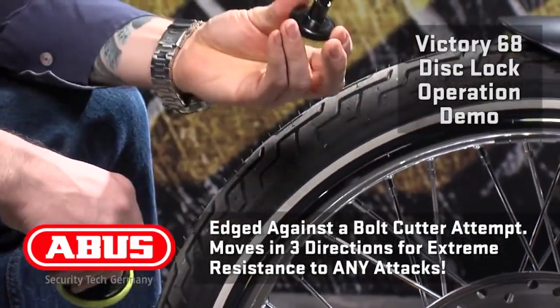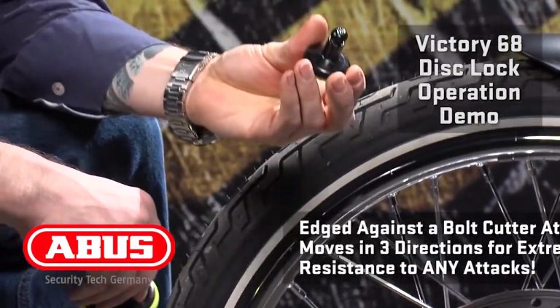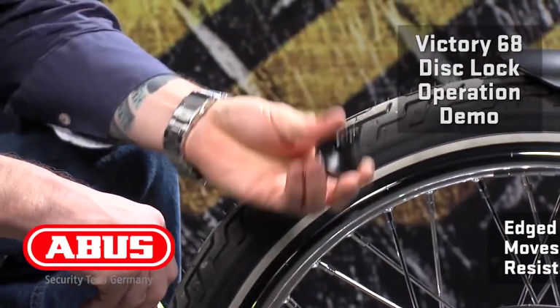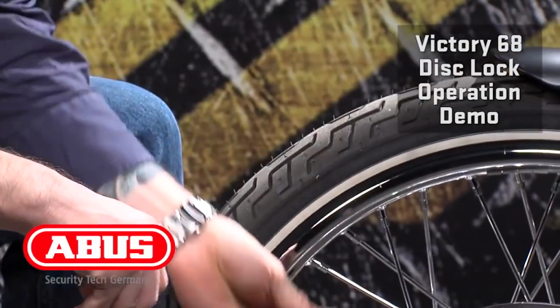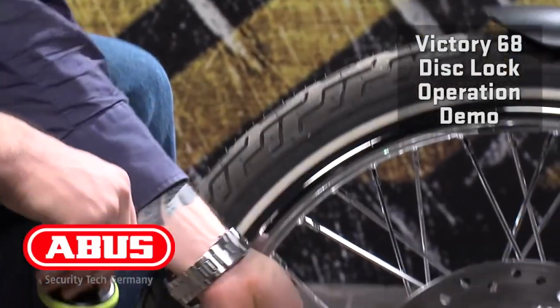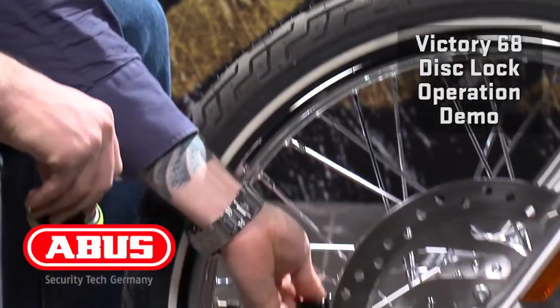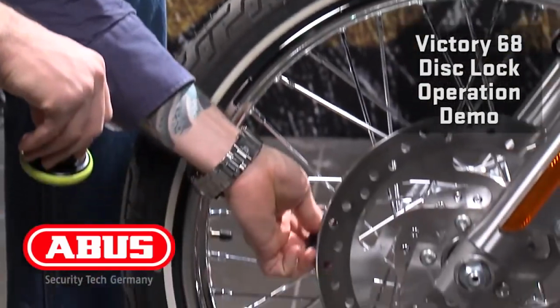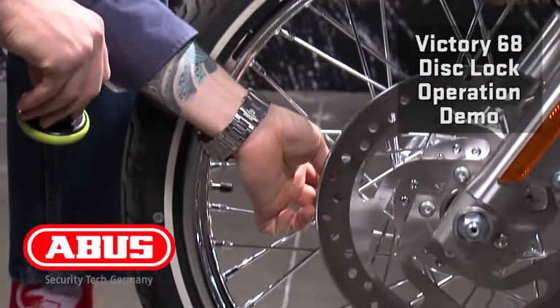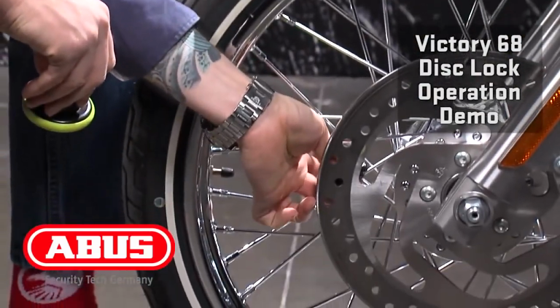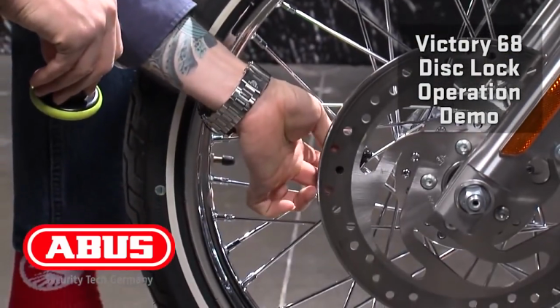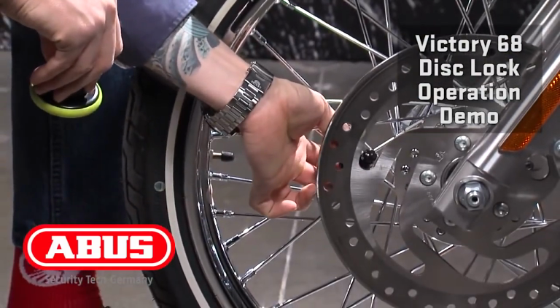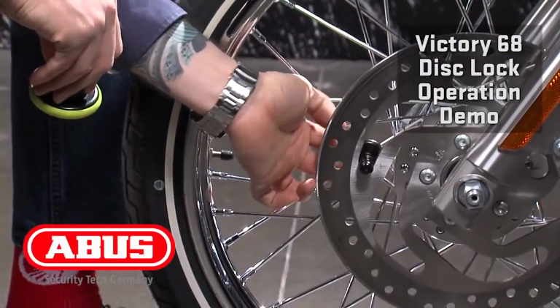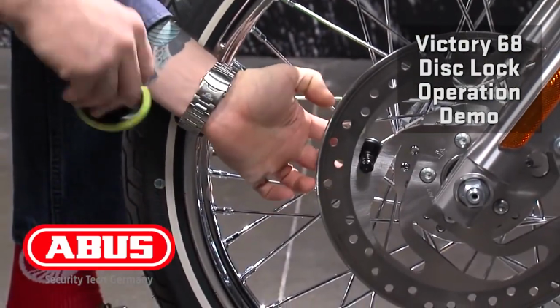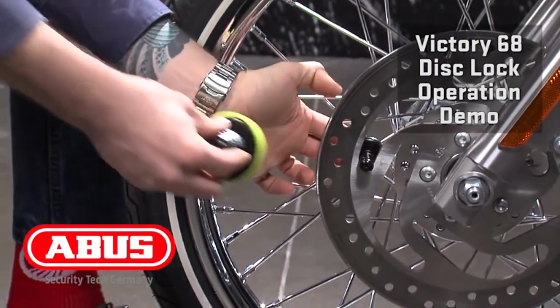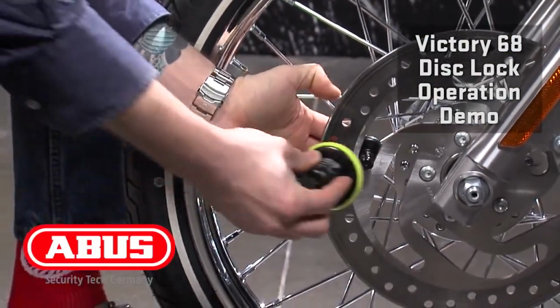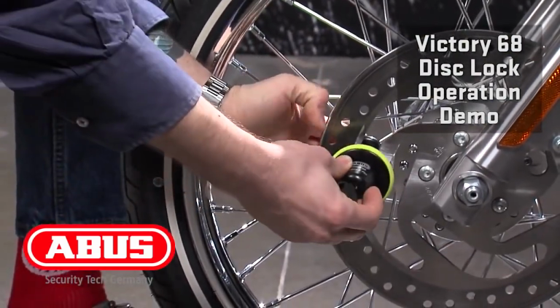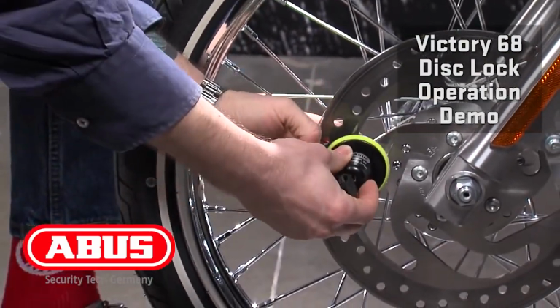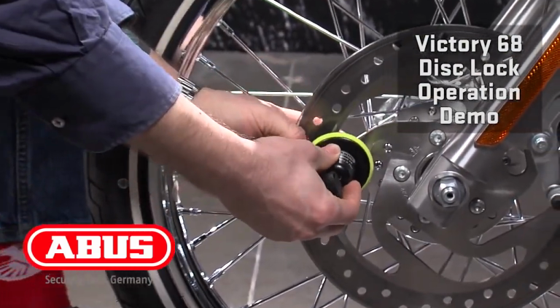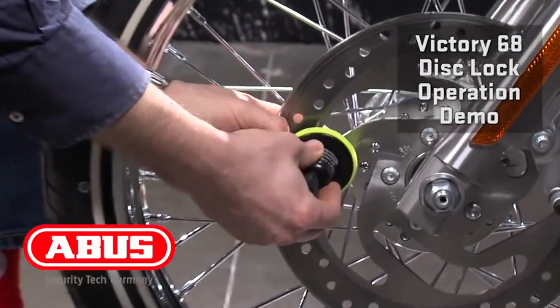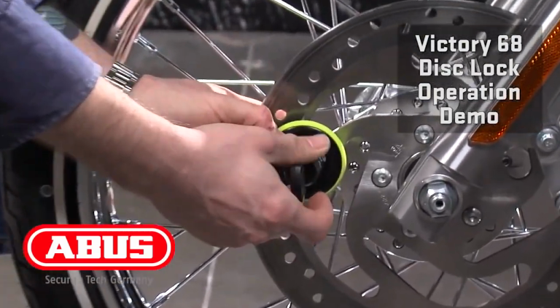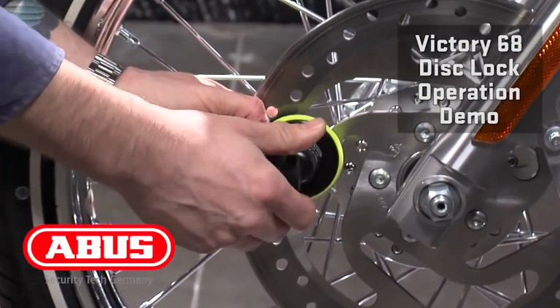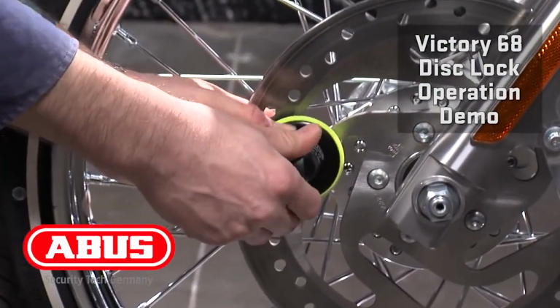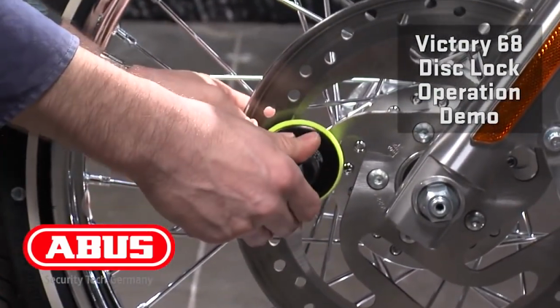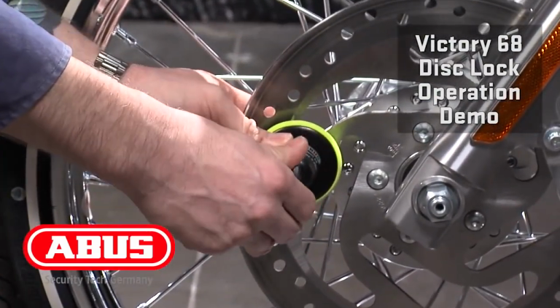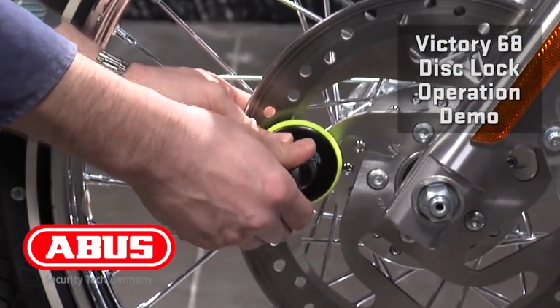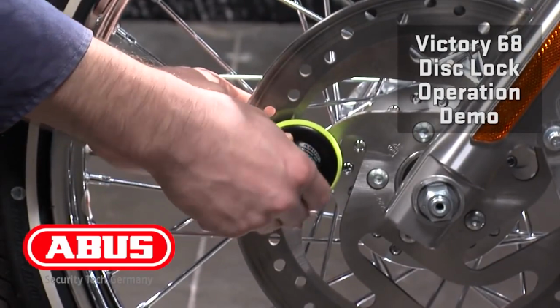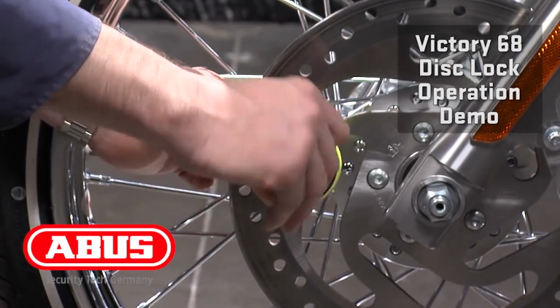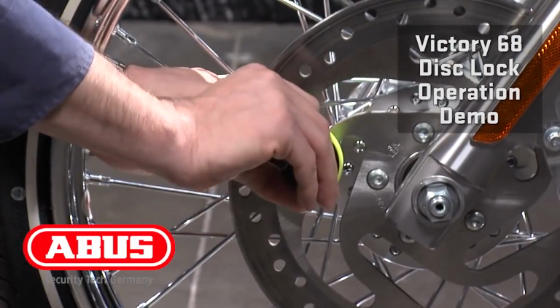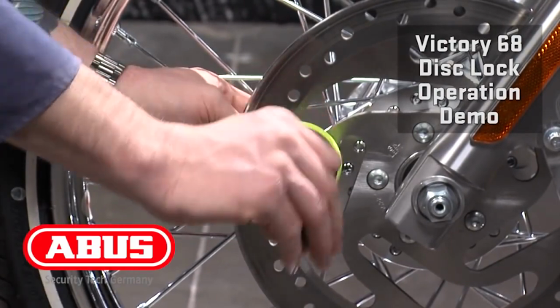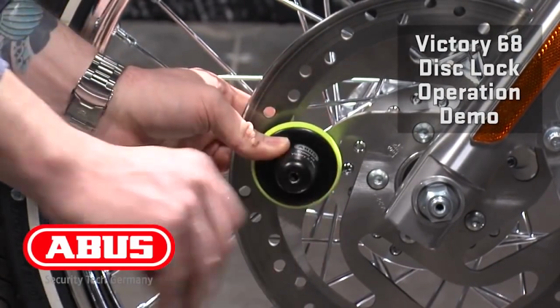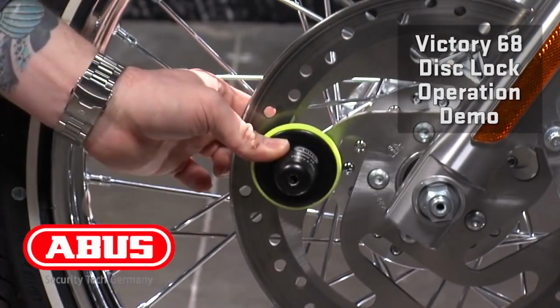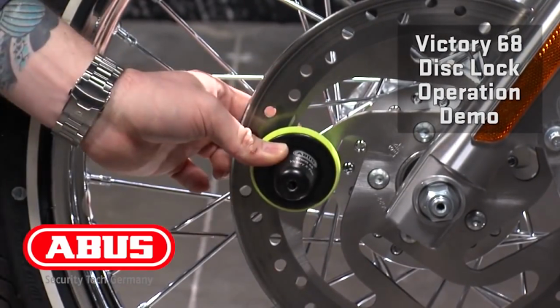Take your plug, place it inside your brake disc, lock your lock on top of it, and pull your key.